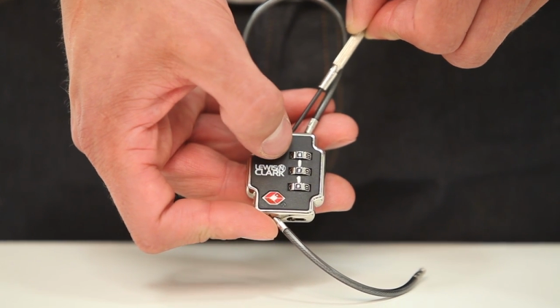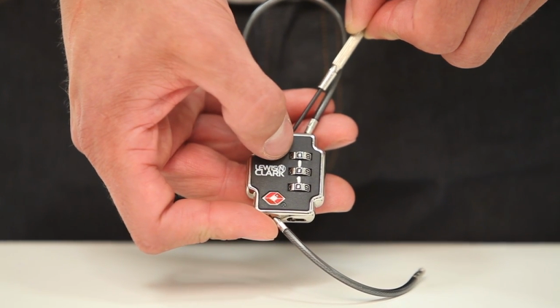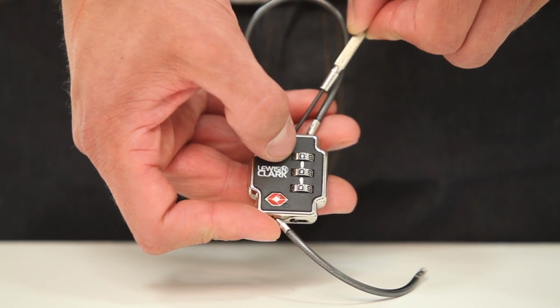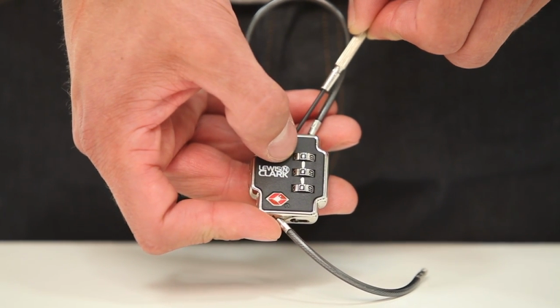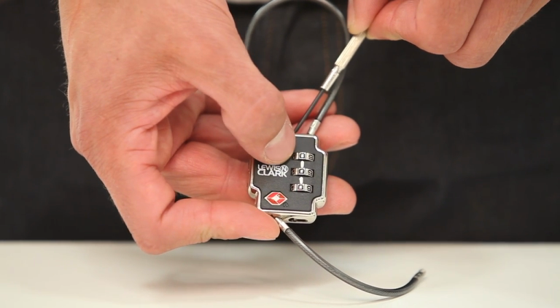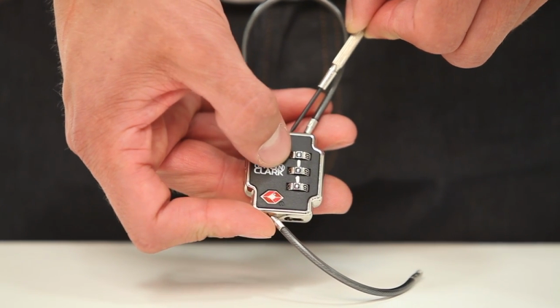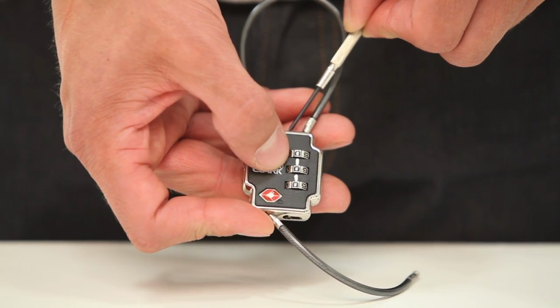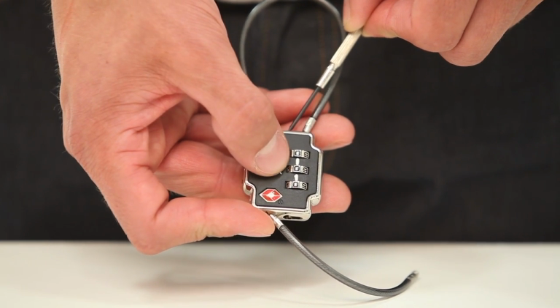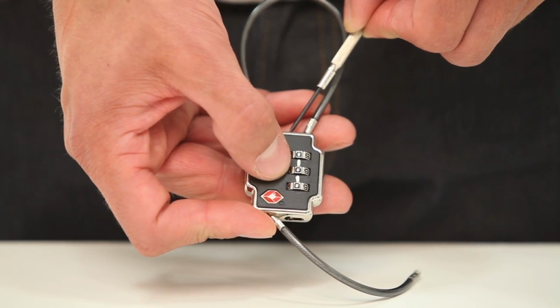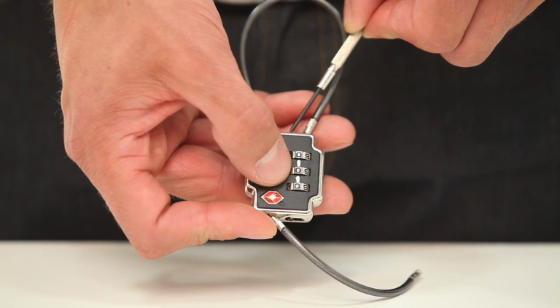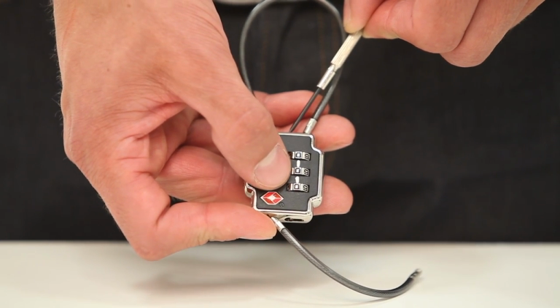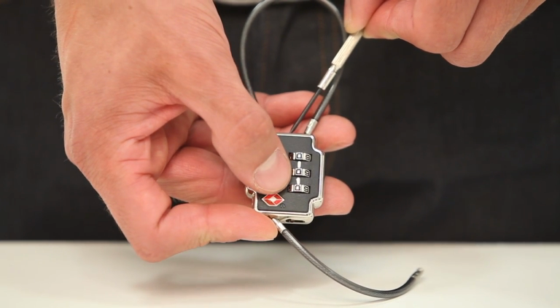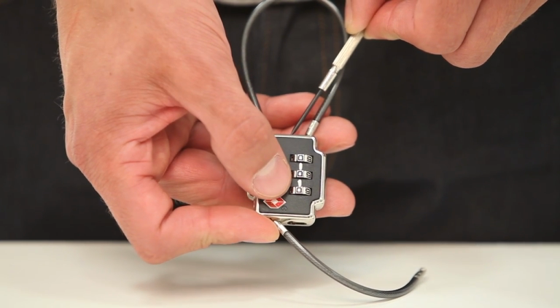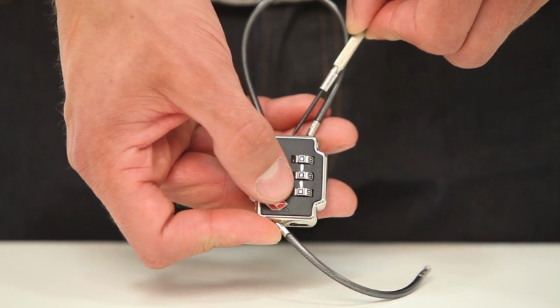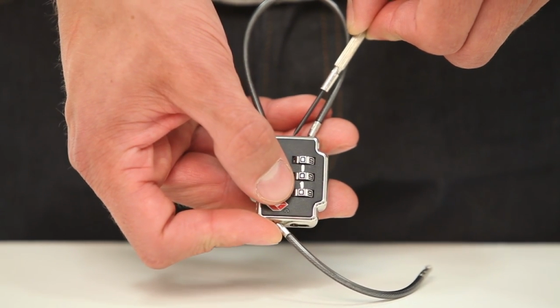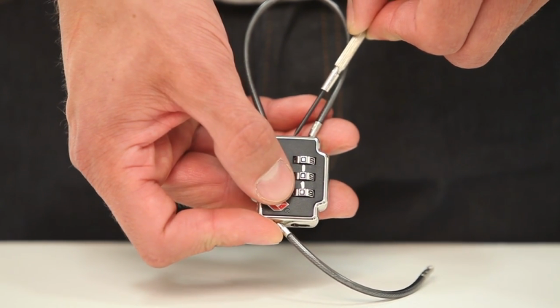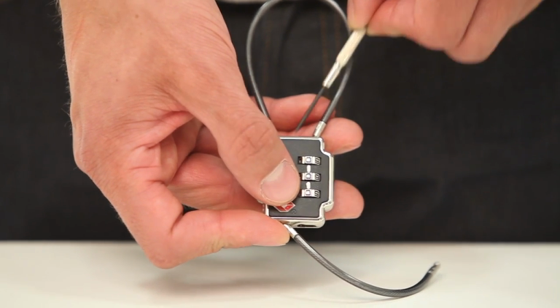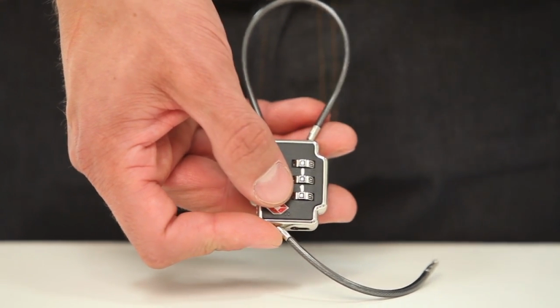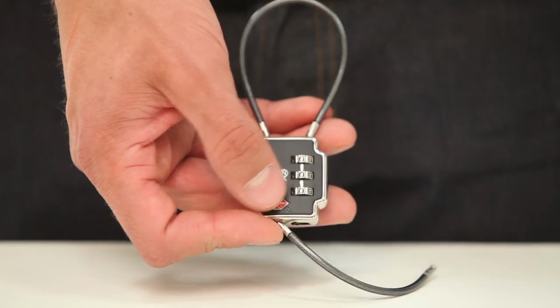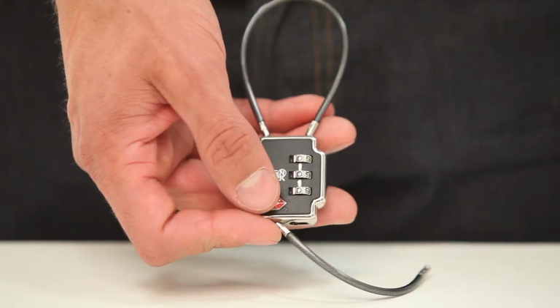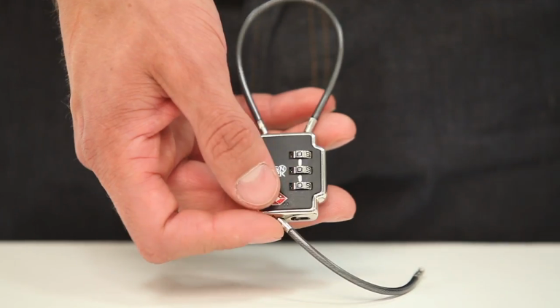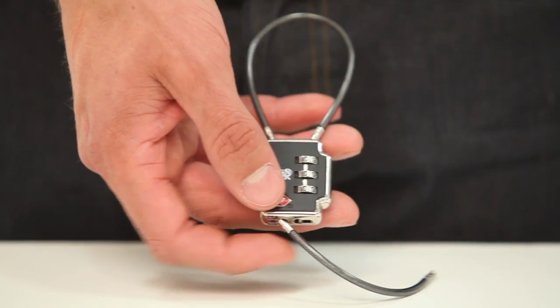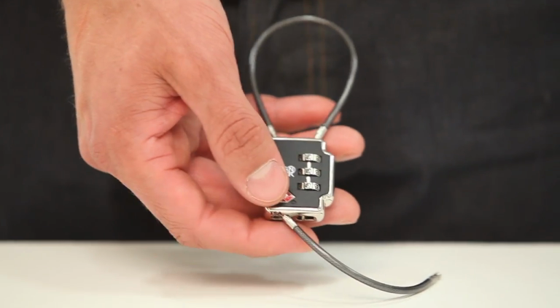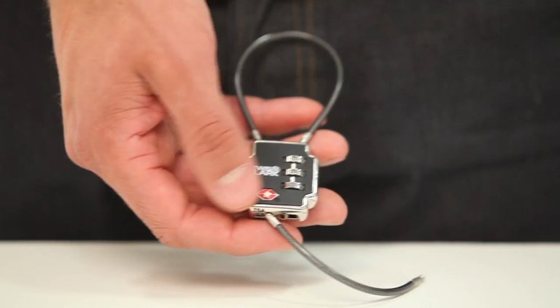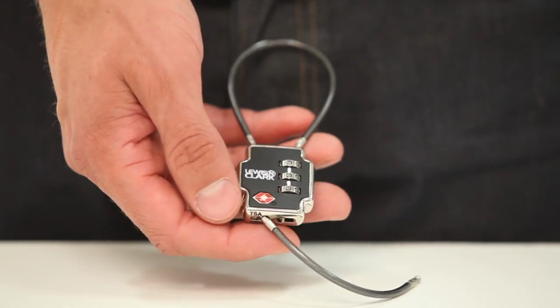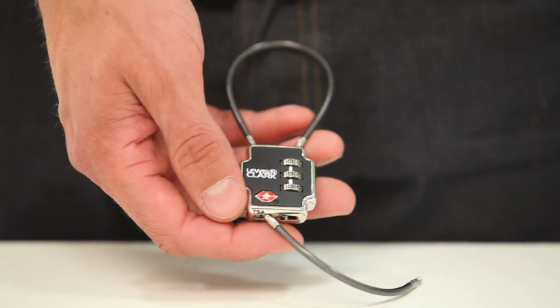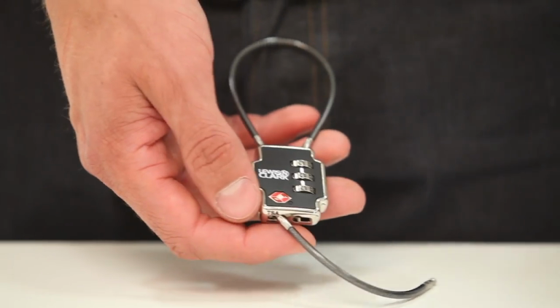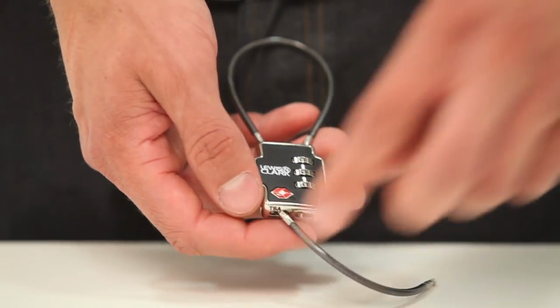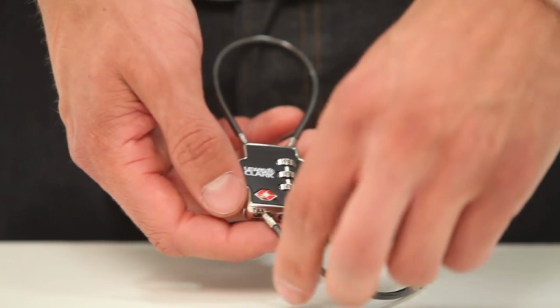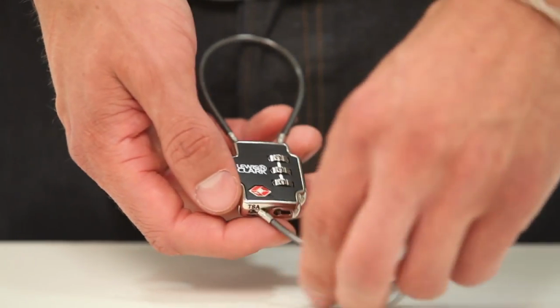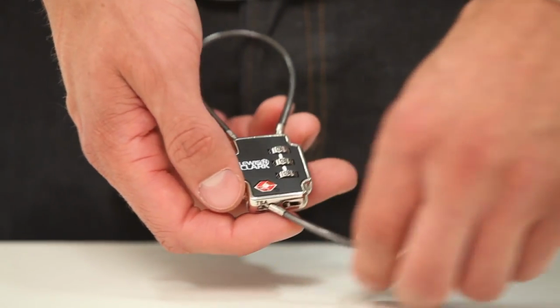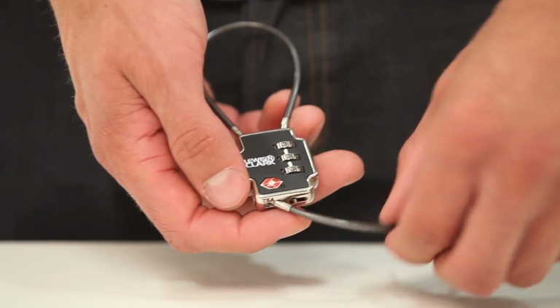Your lock has now been set to its new code. To change that code, repeat the steps only with the new combination.